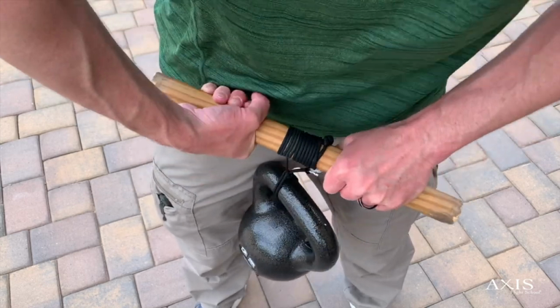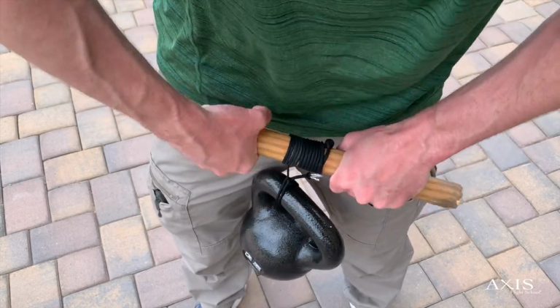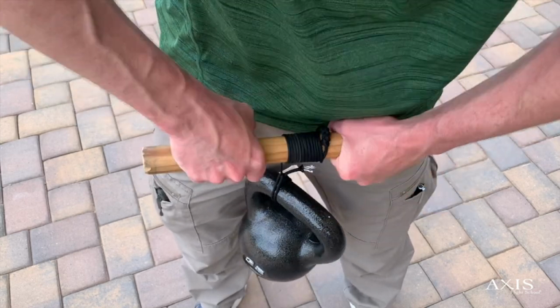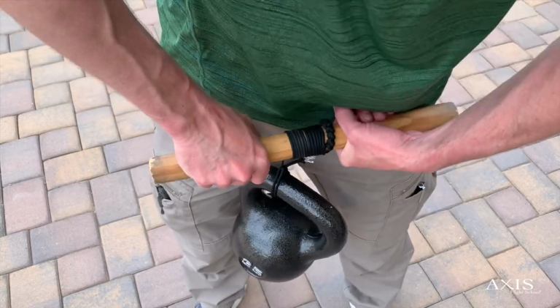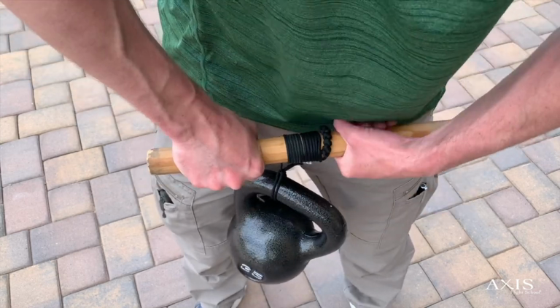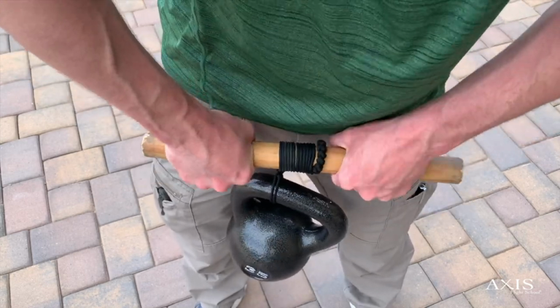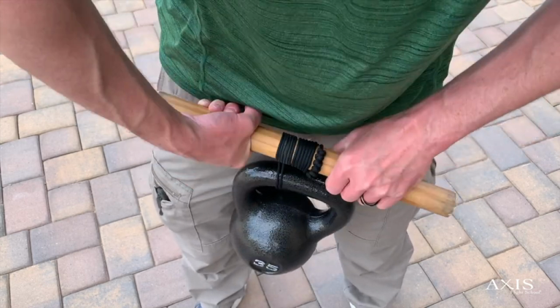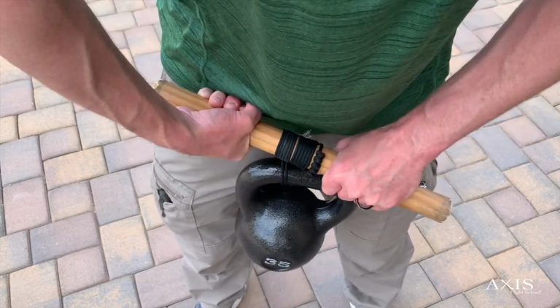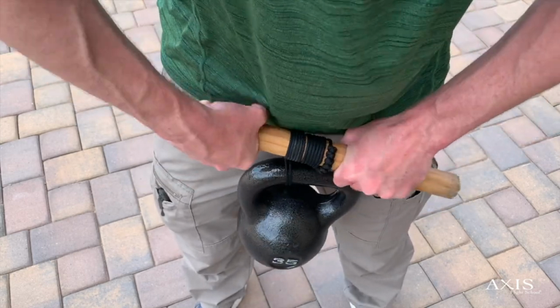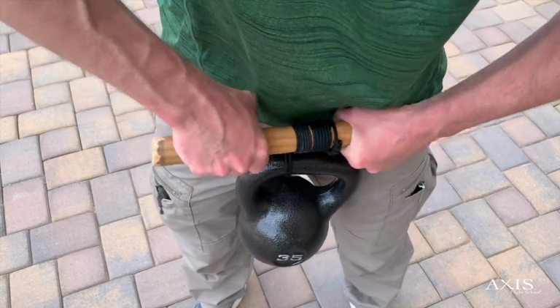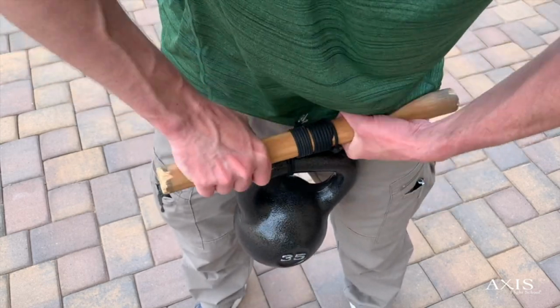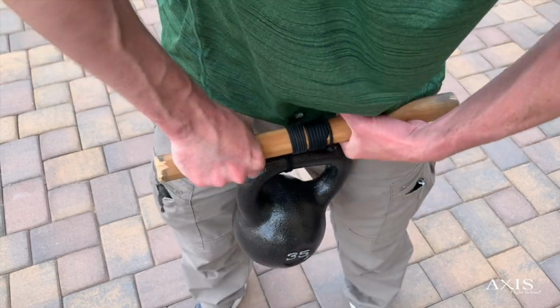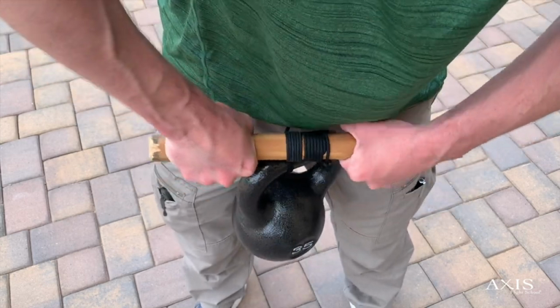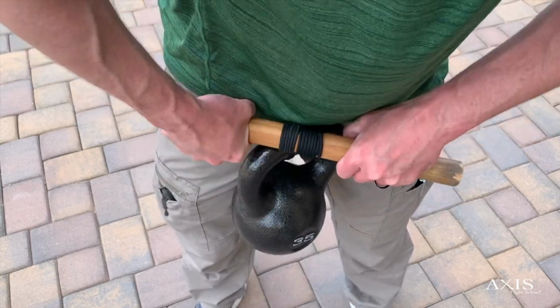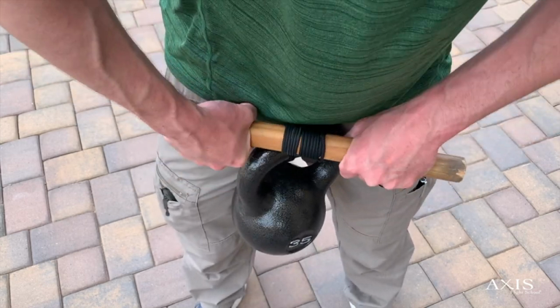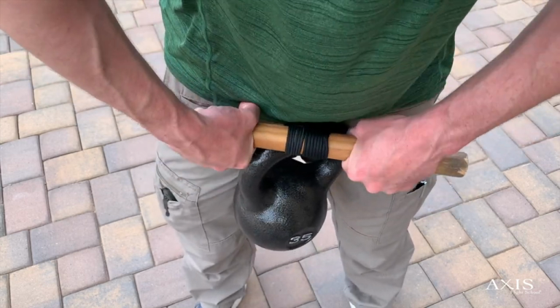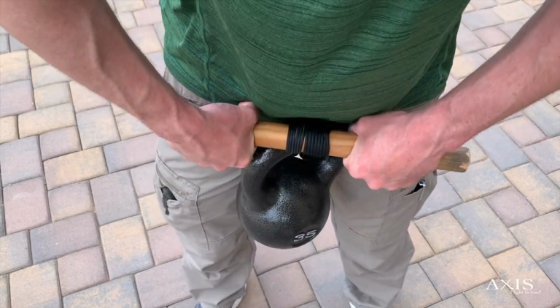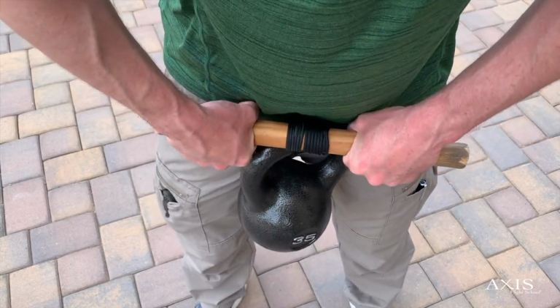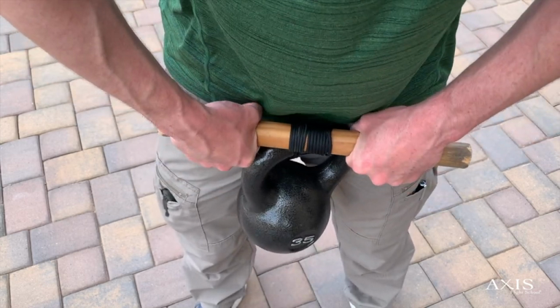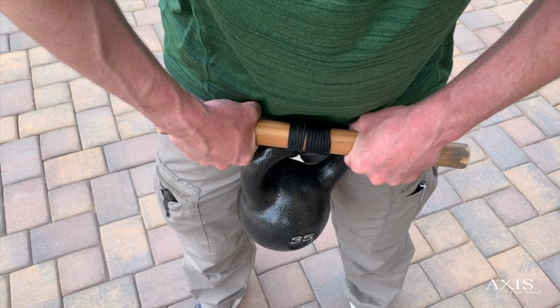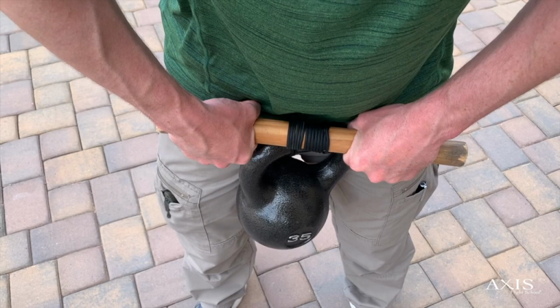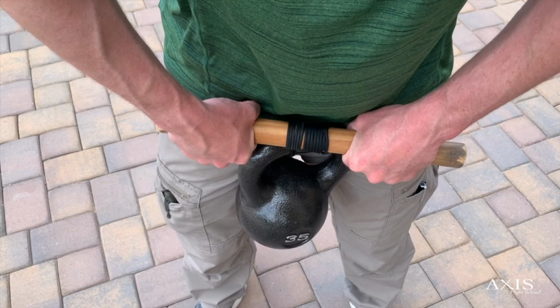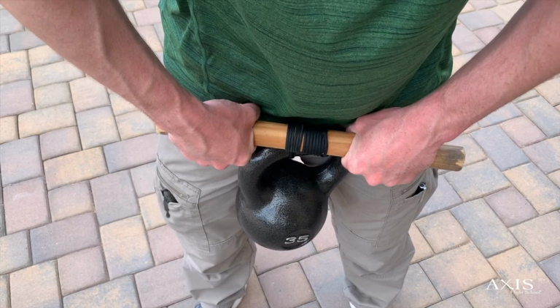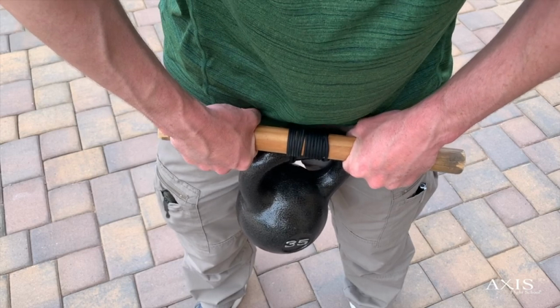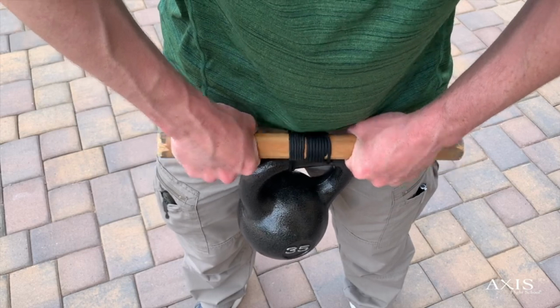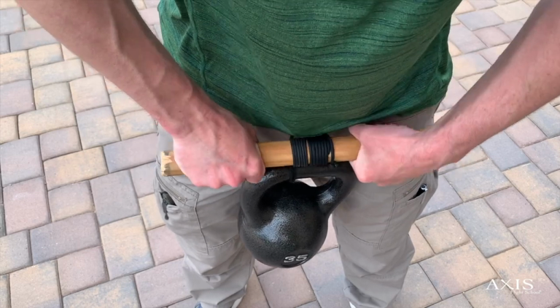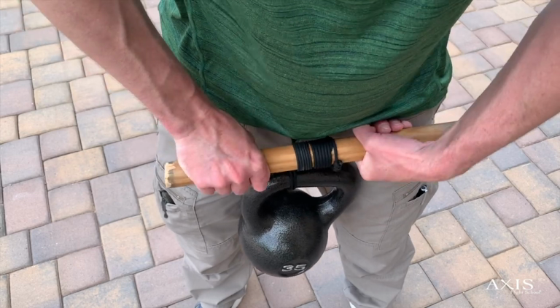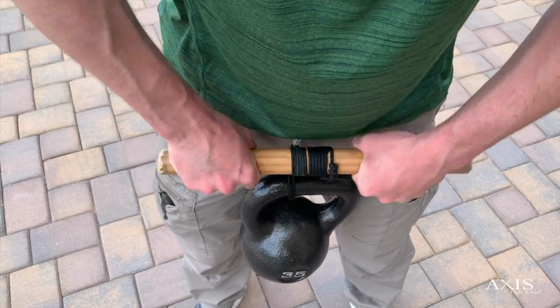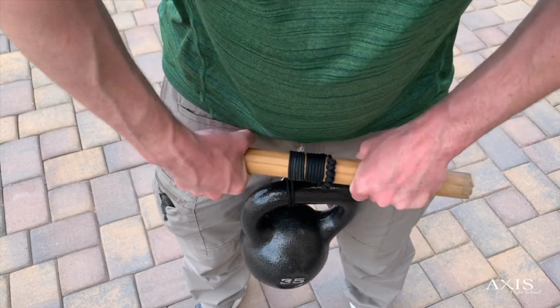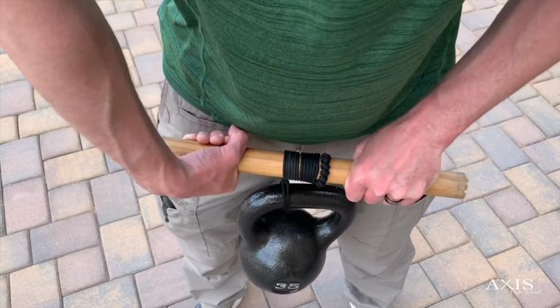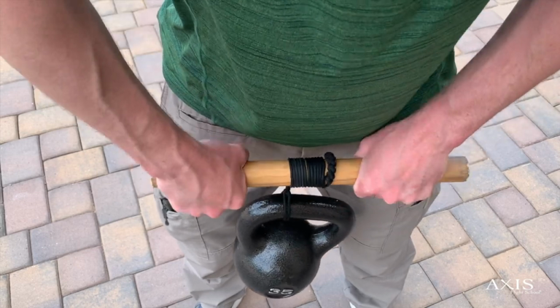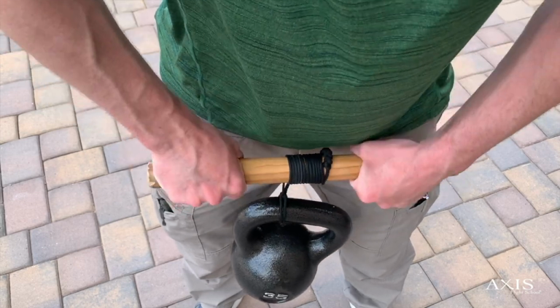However, with the higher weights, I do not extend my arms out in front in order to protect my shoulders.